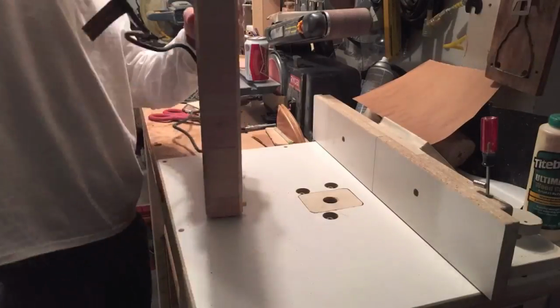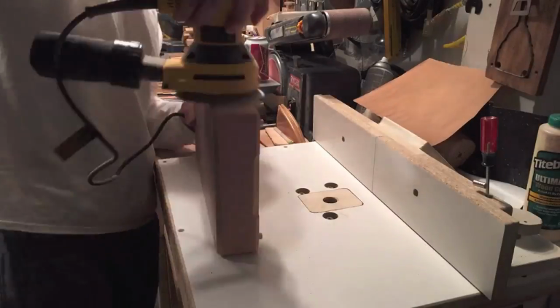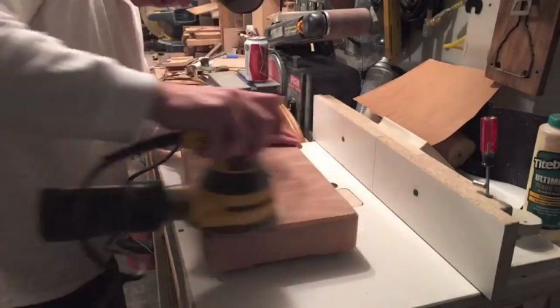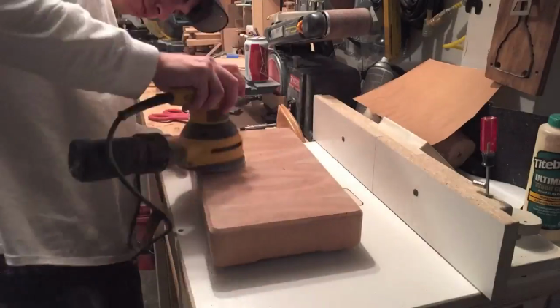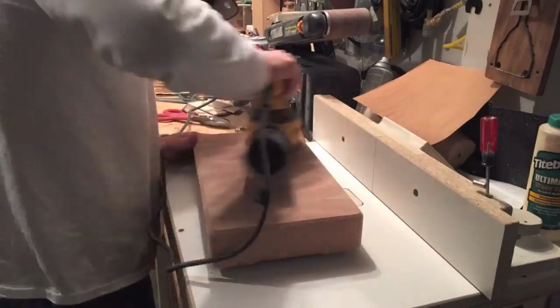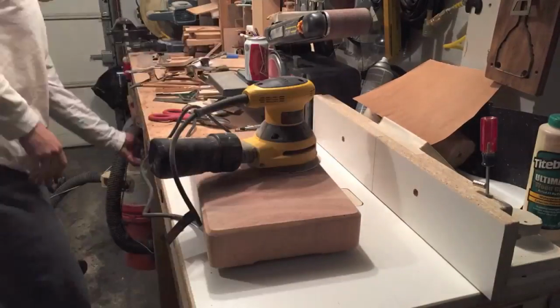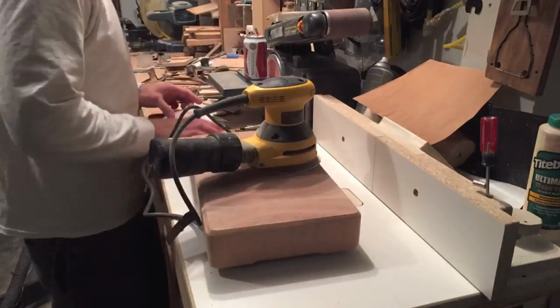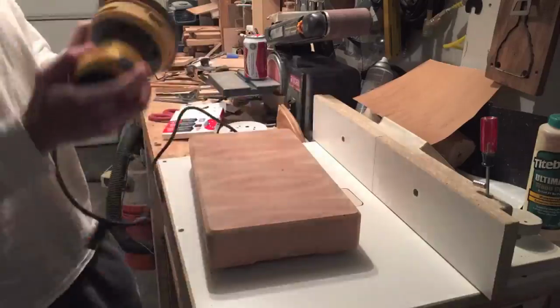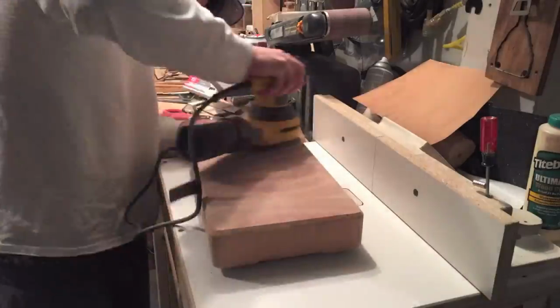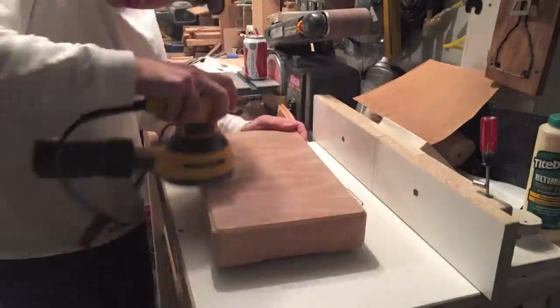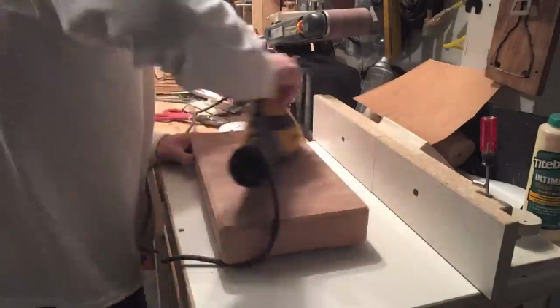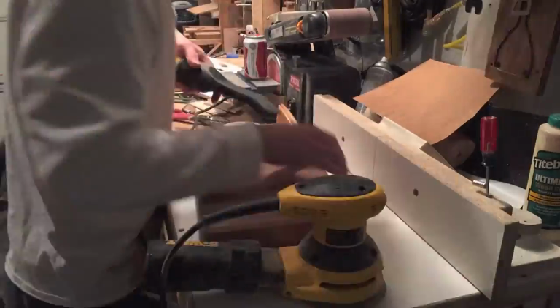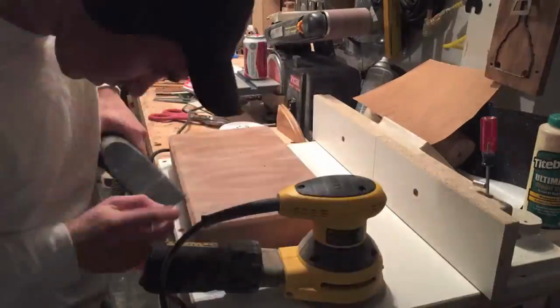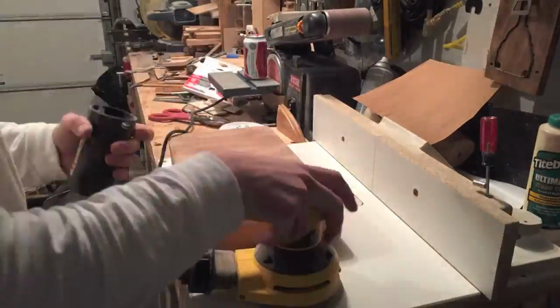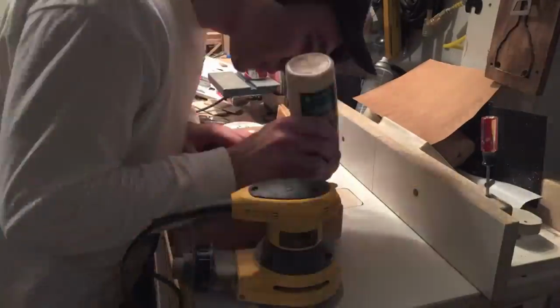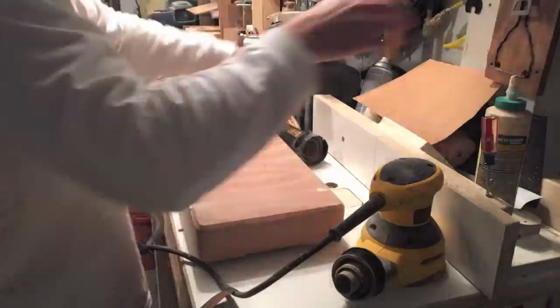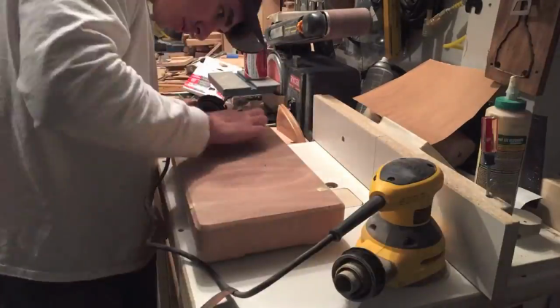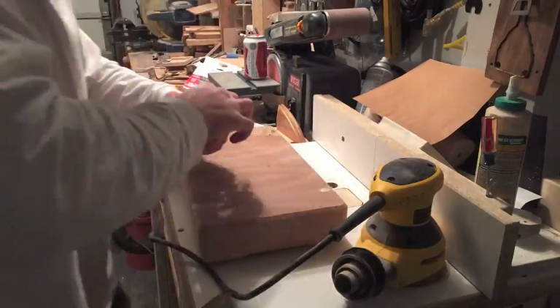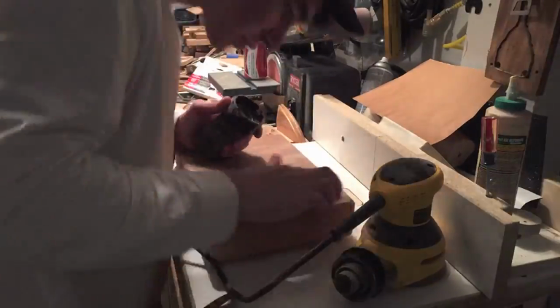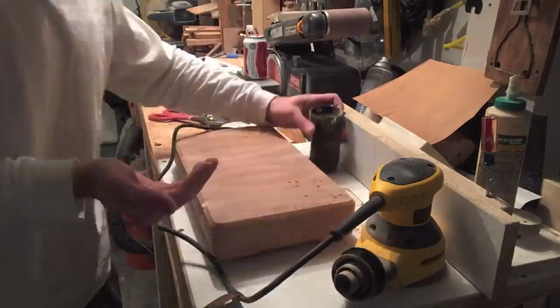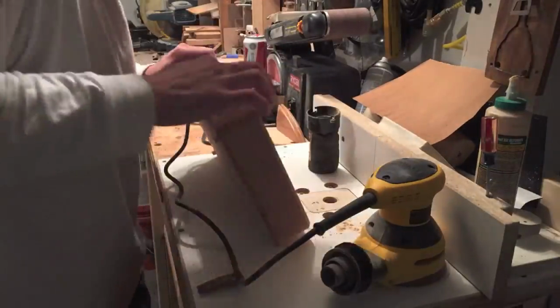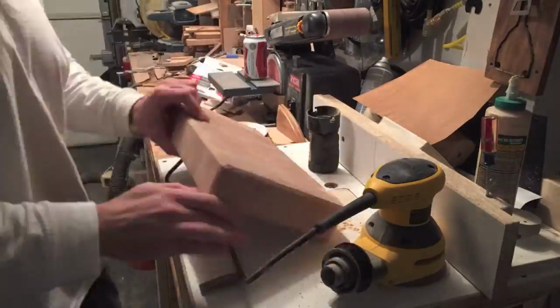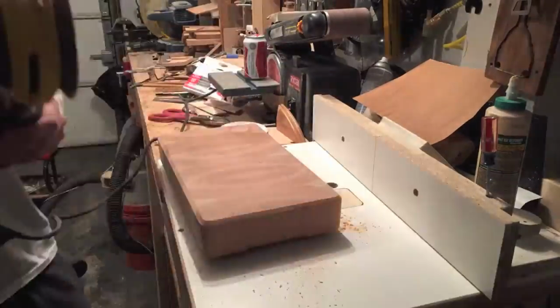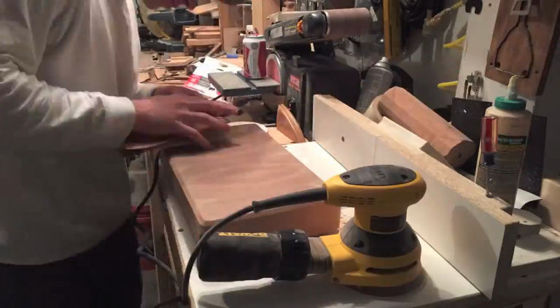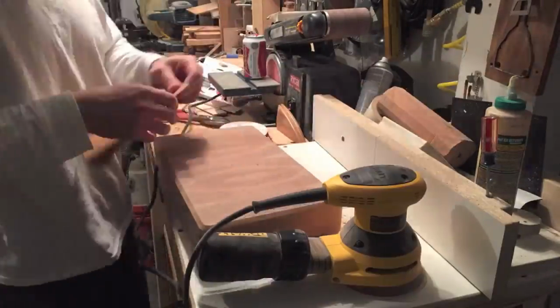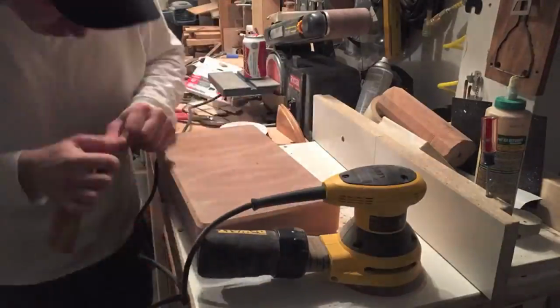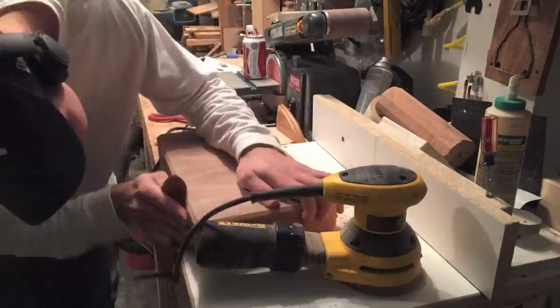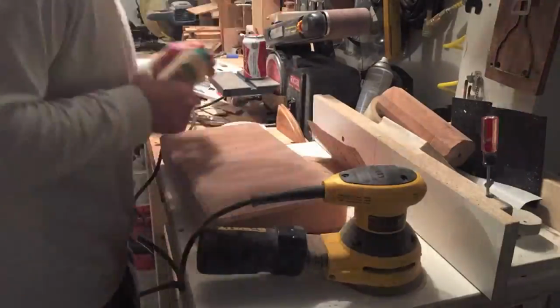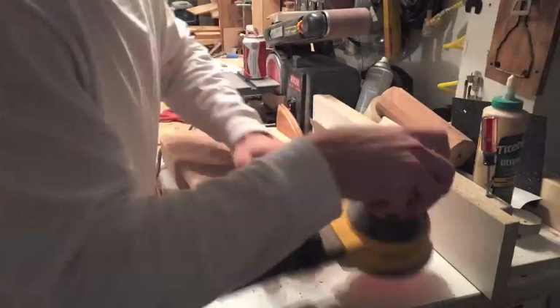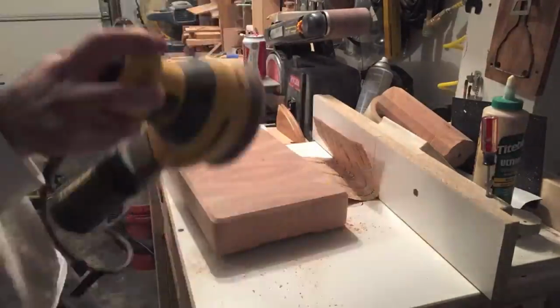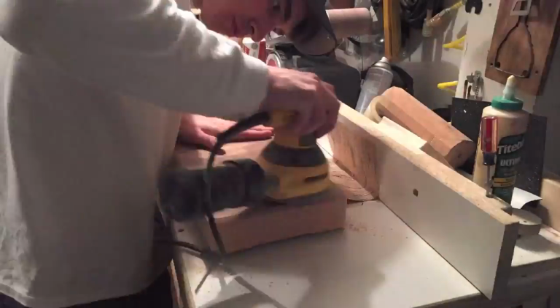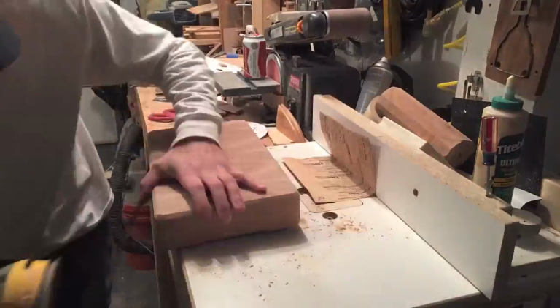And now the long process of sanding. I start with 150 and I work my way up to 320.